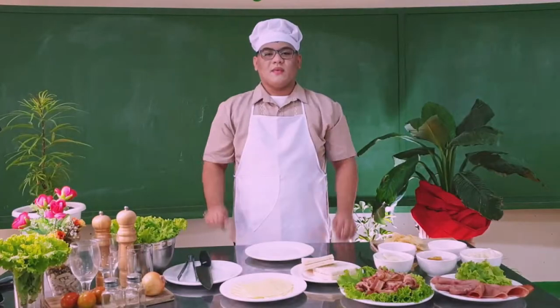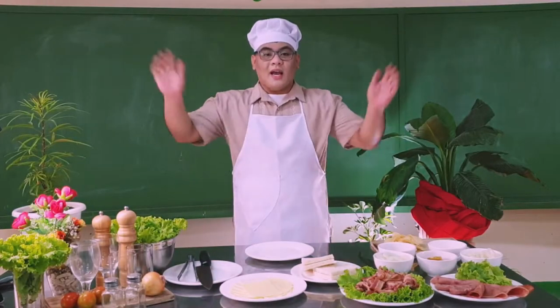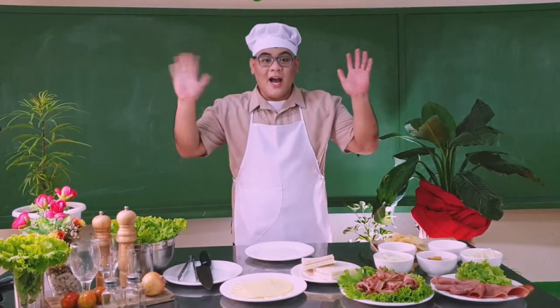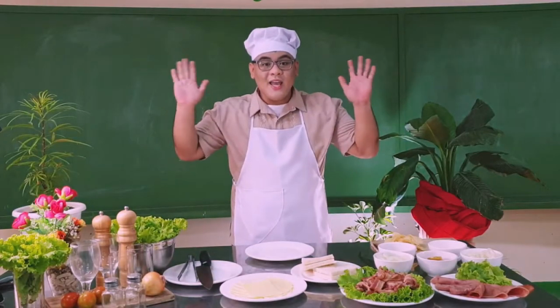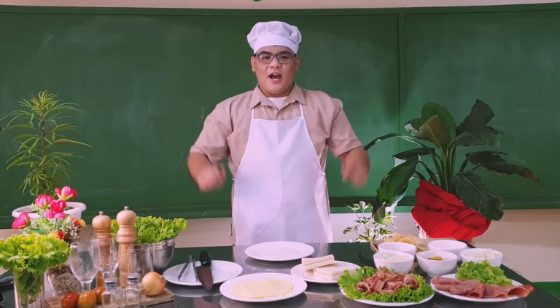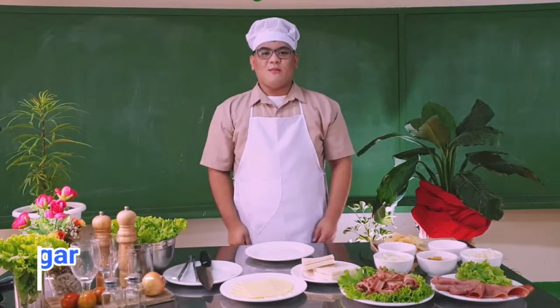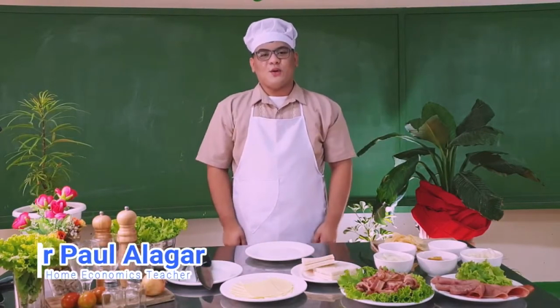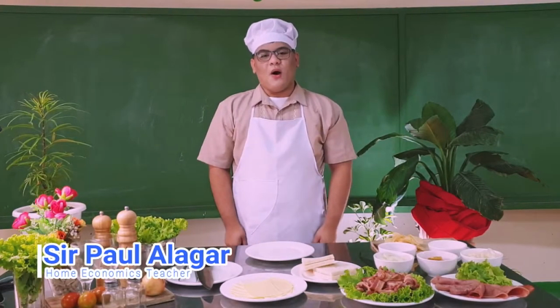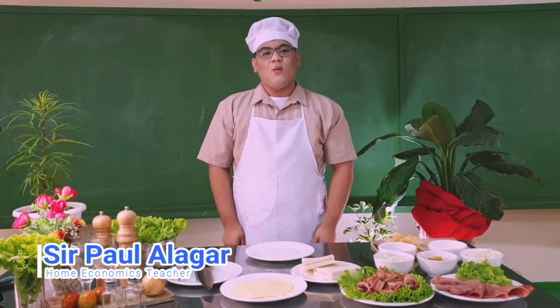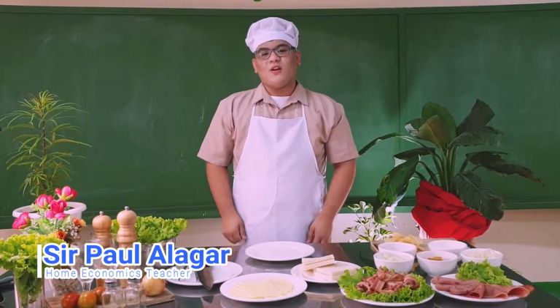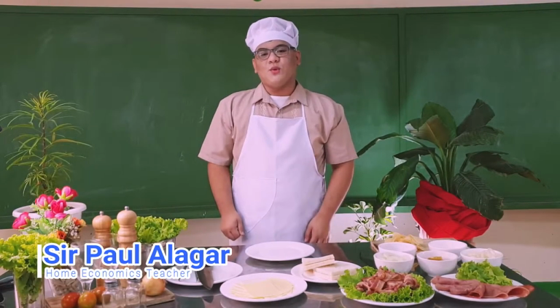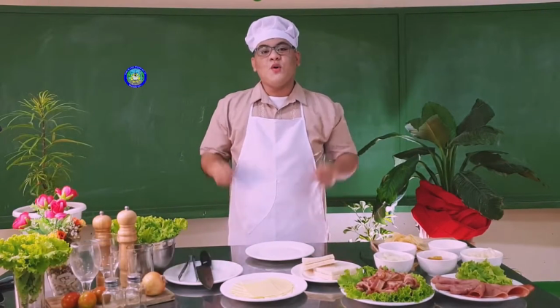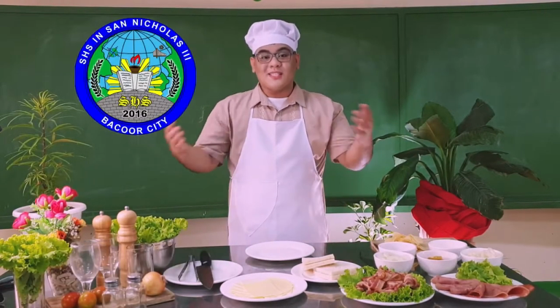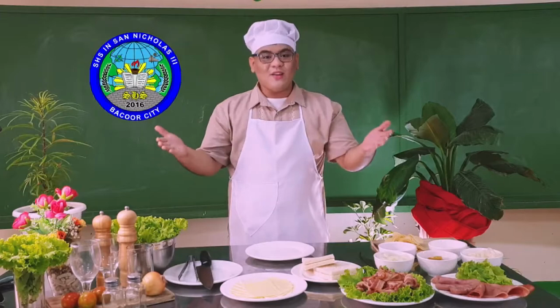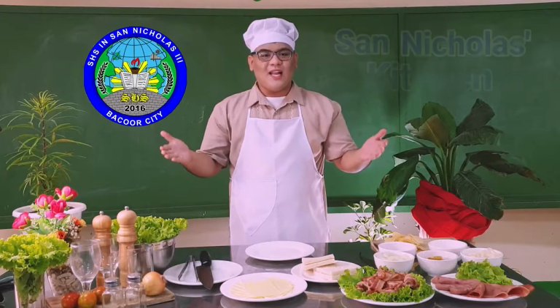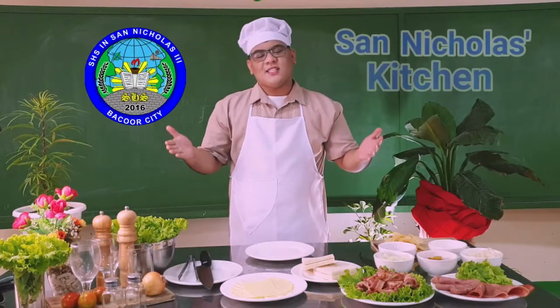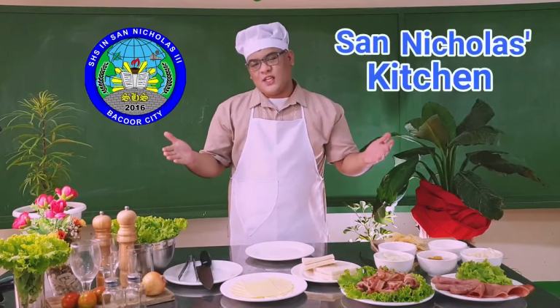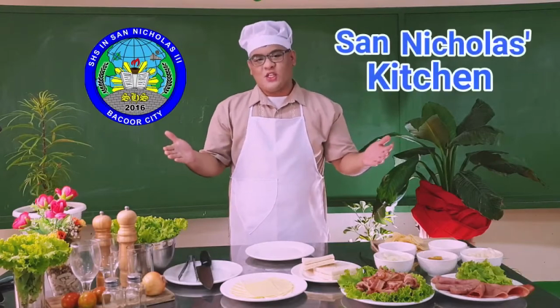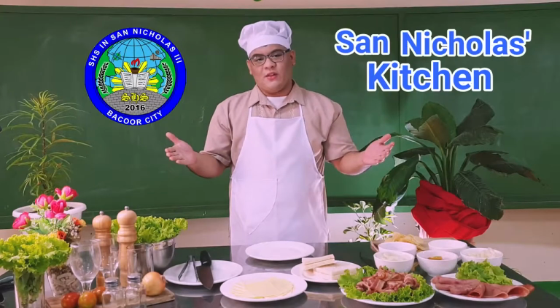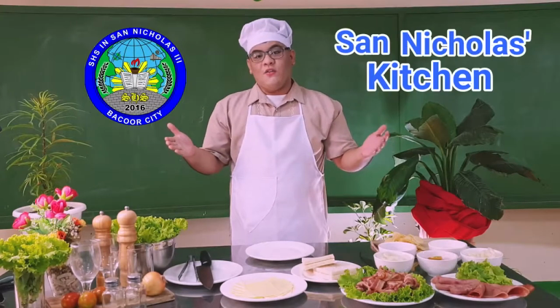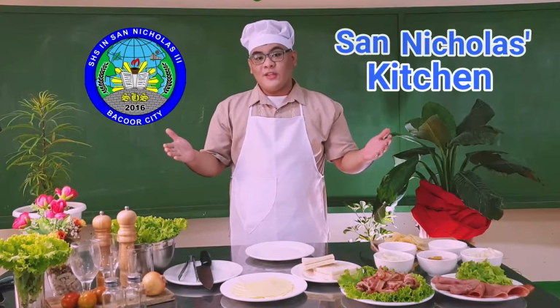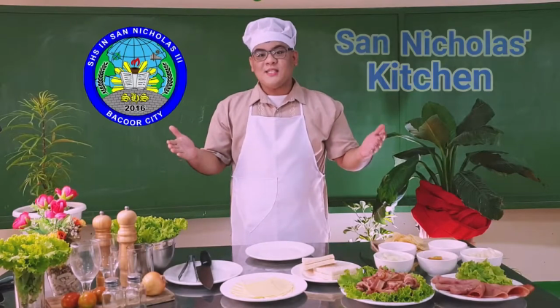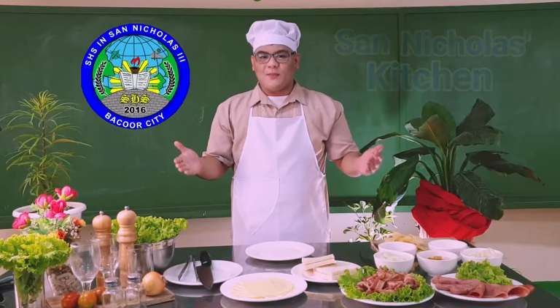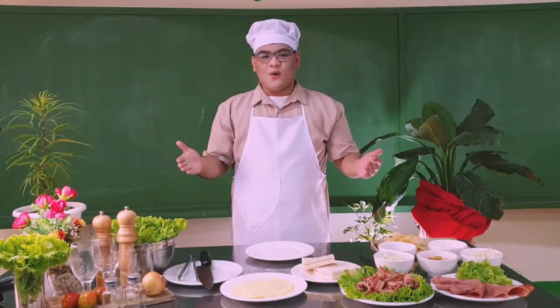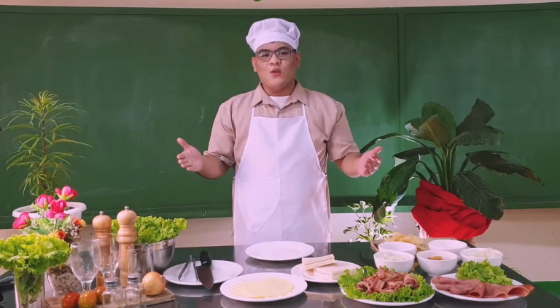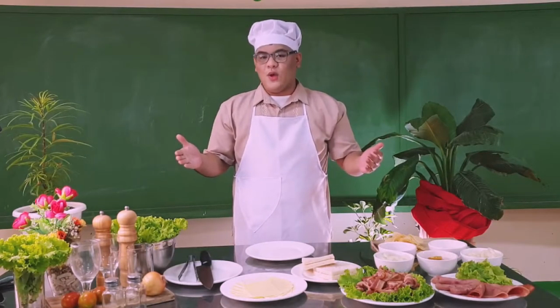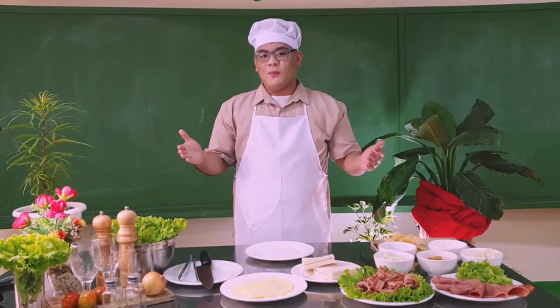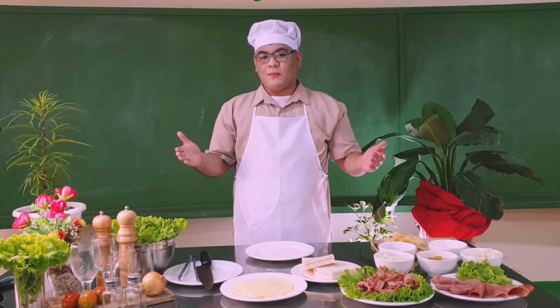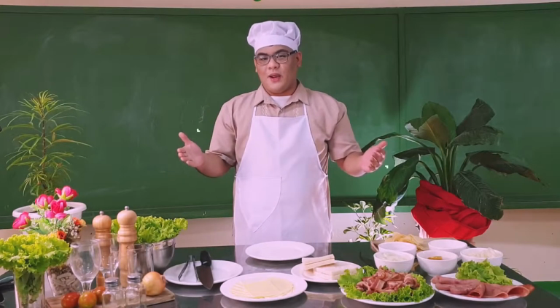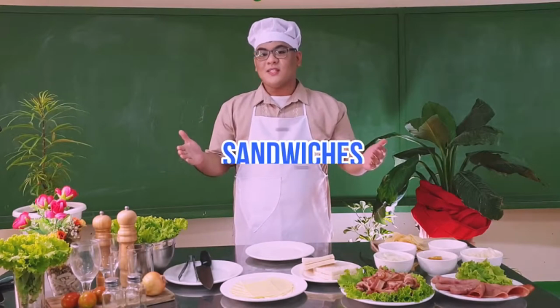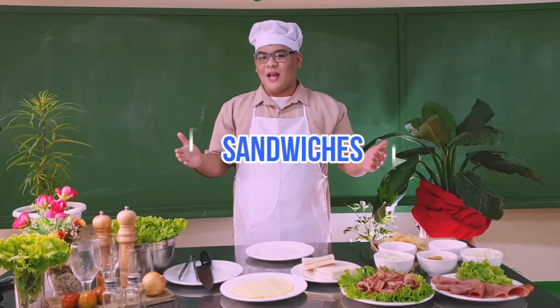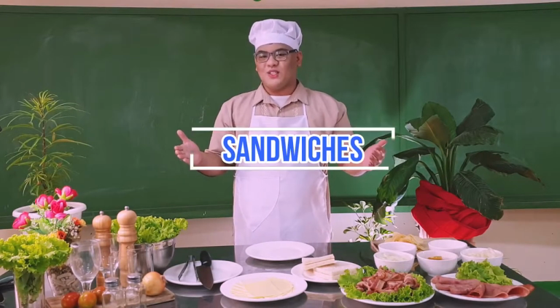Hi, I'm Sir Paul. Welcome to St. Nicola's Kitchen. For this episode, we will prepare sandwiches.